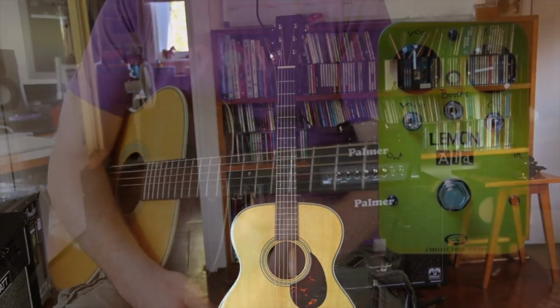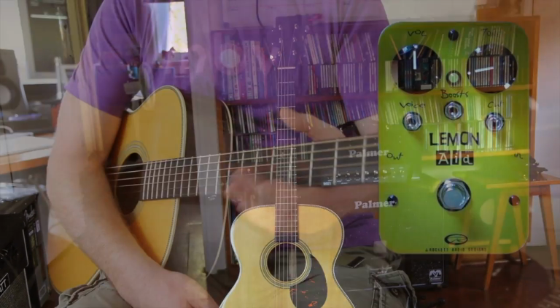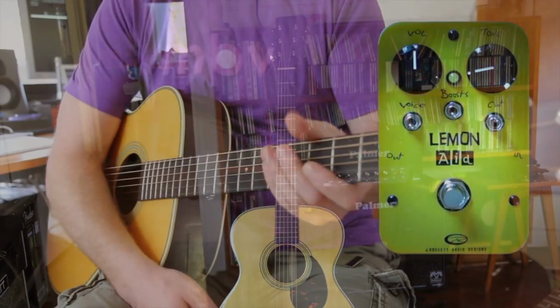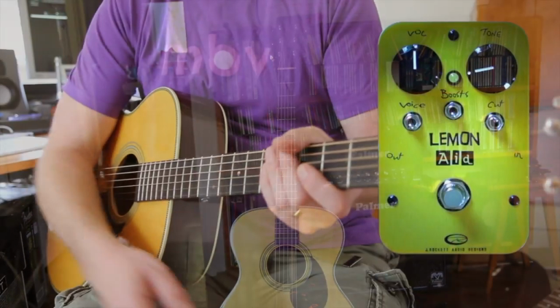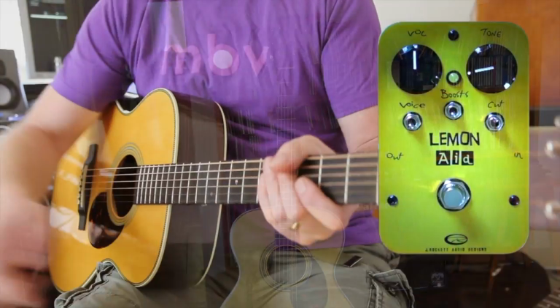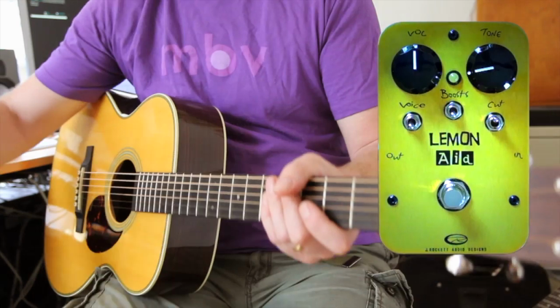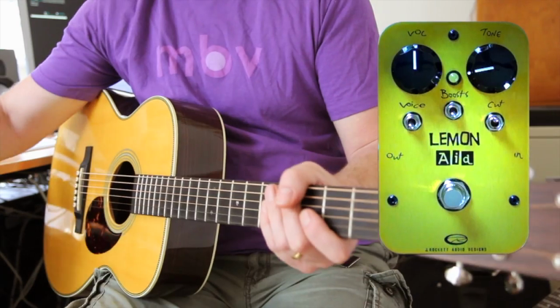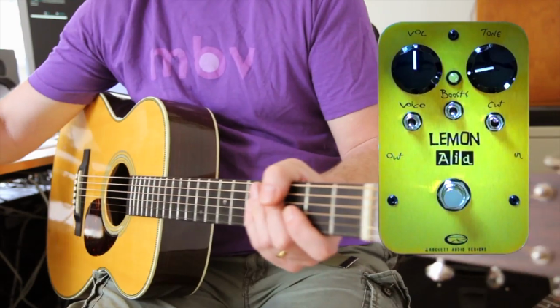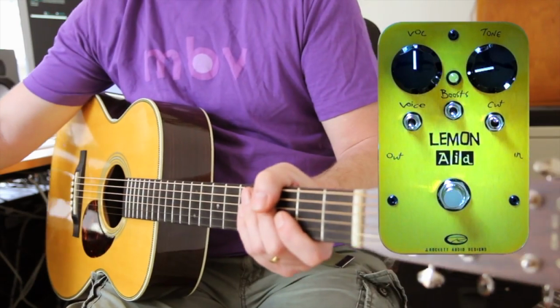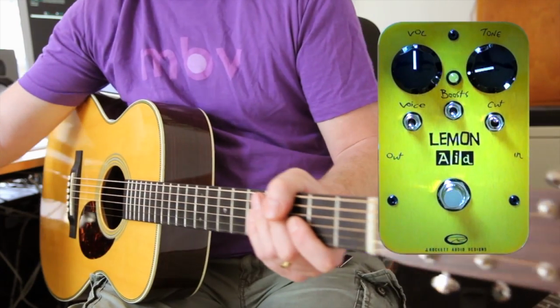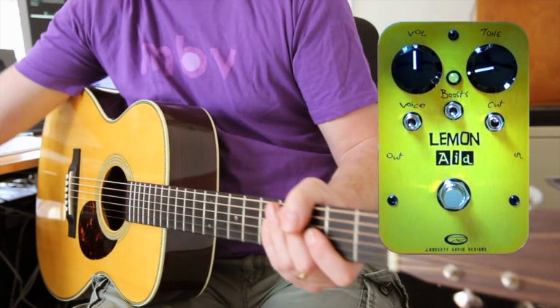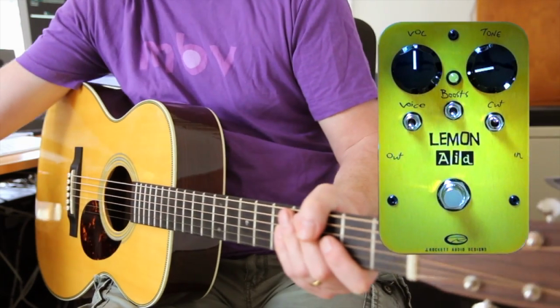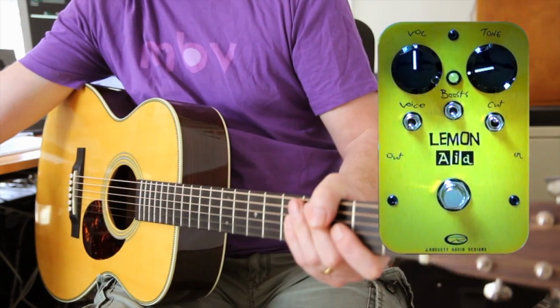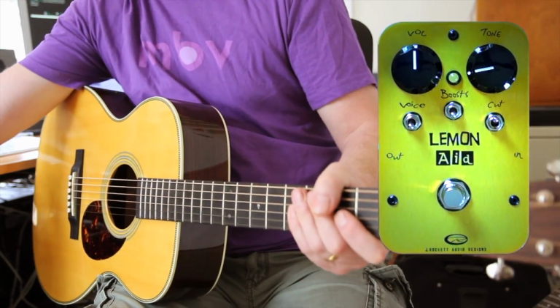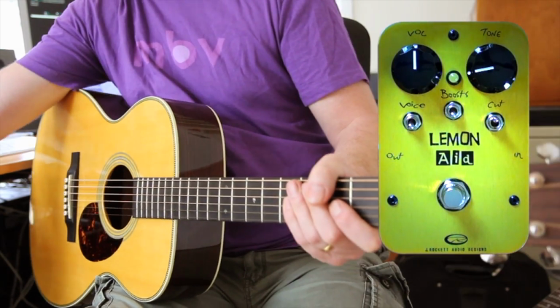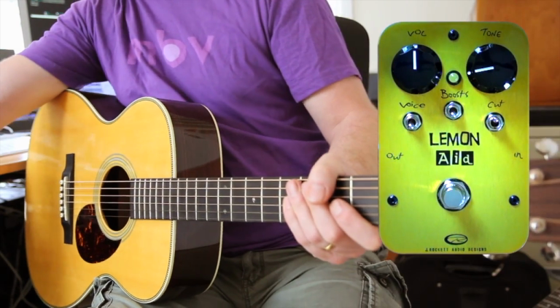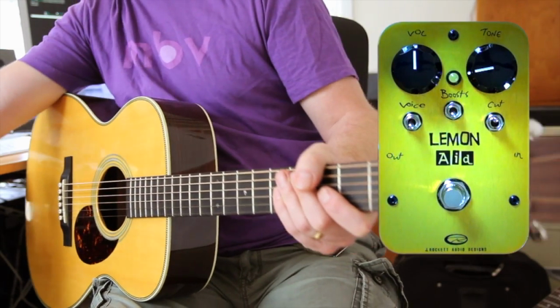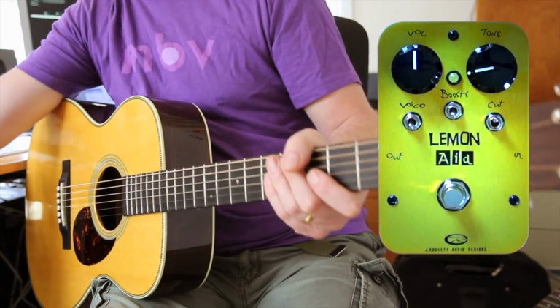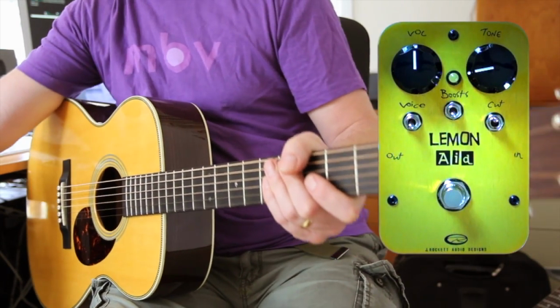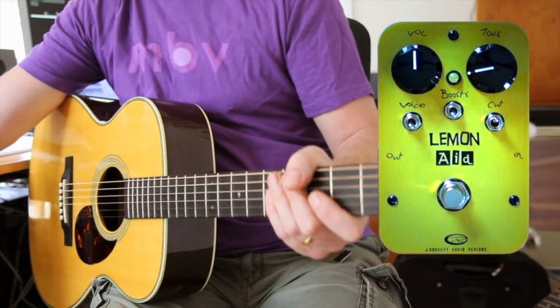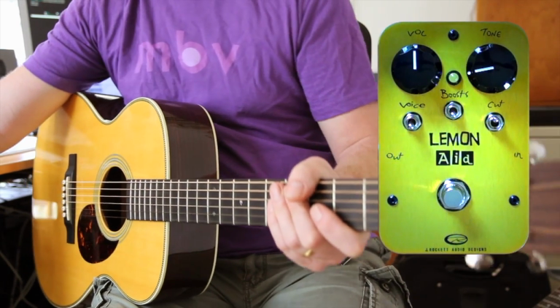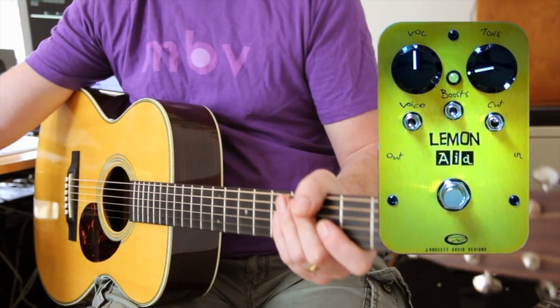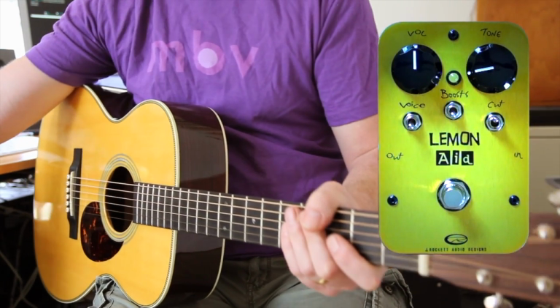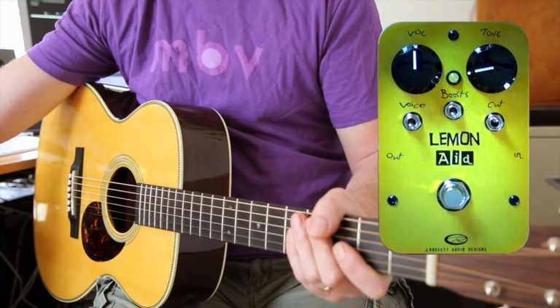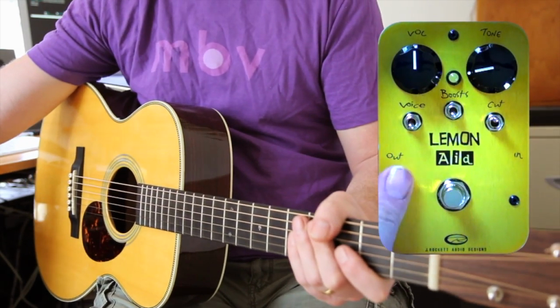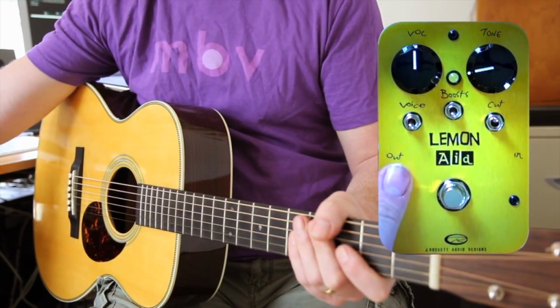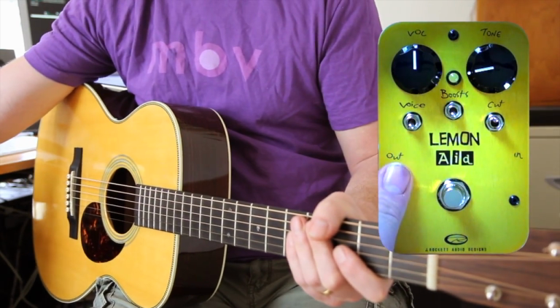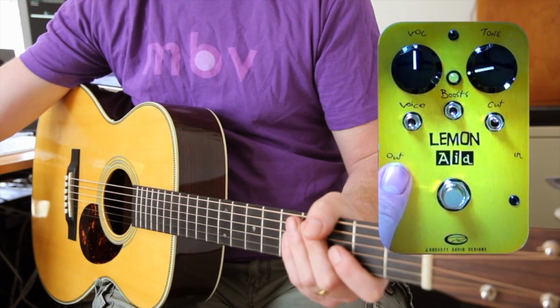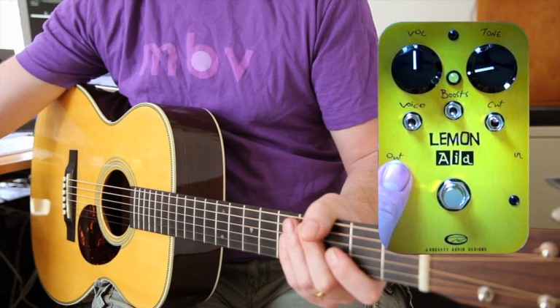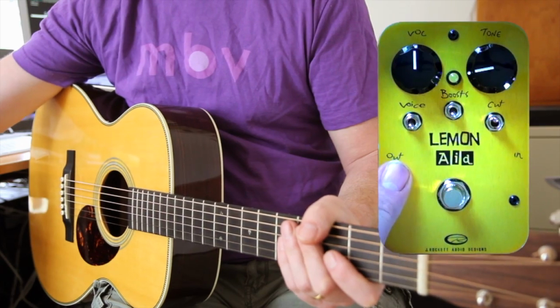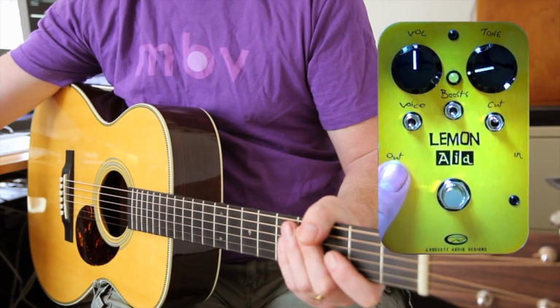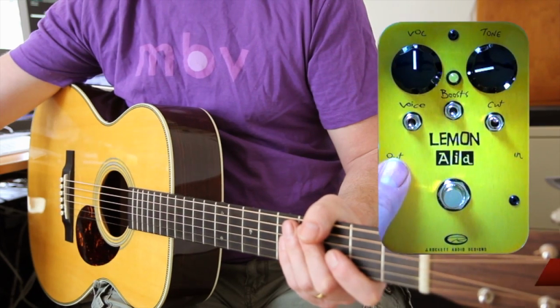So first of all, let's have a quick look at these controls, specifically the toggle switches.